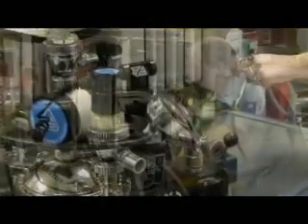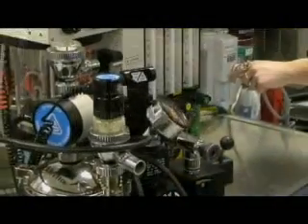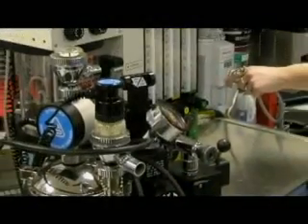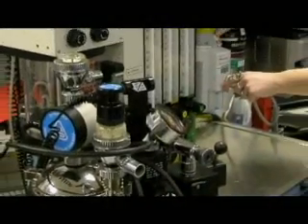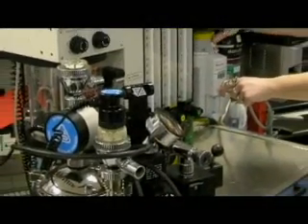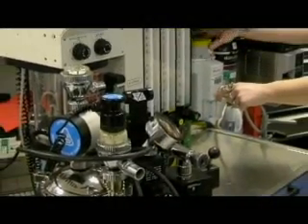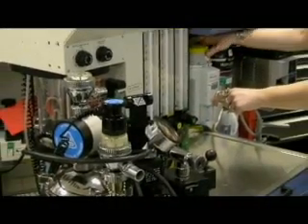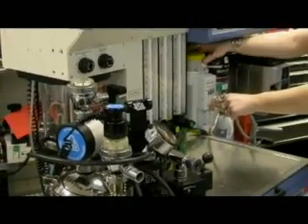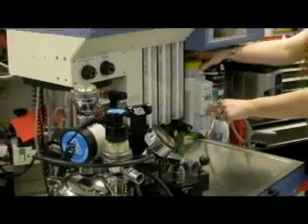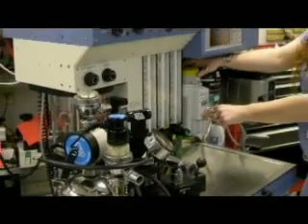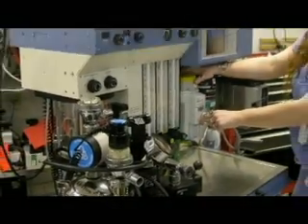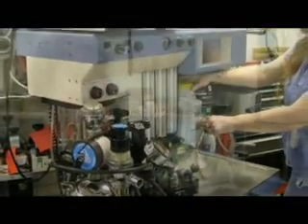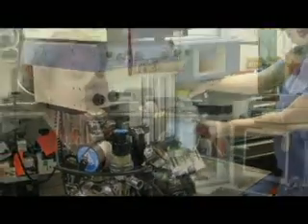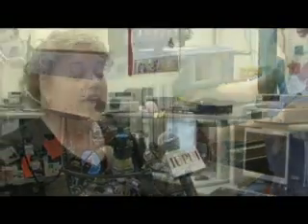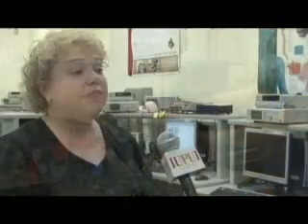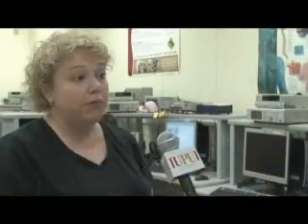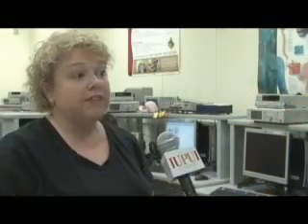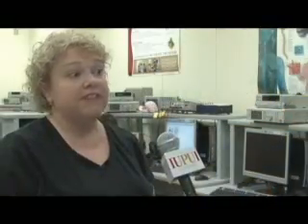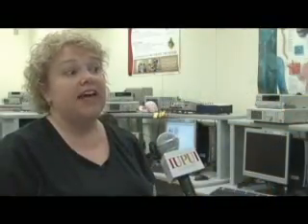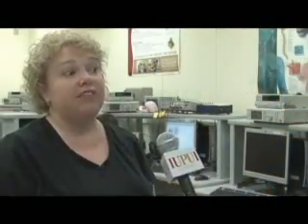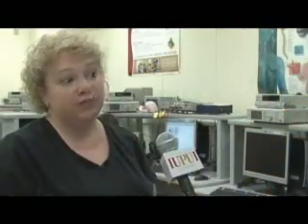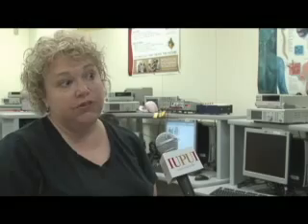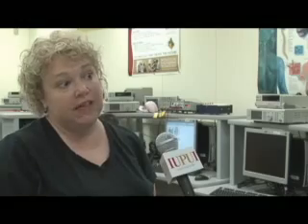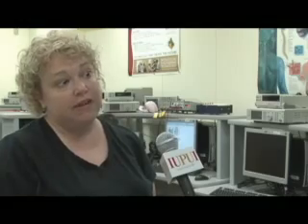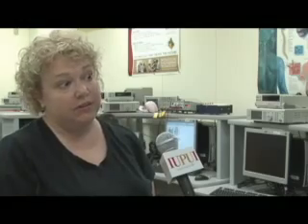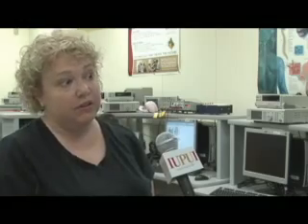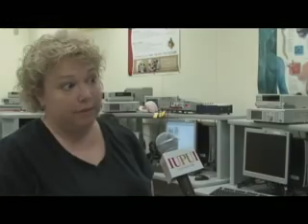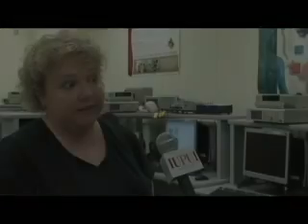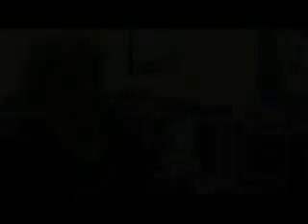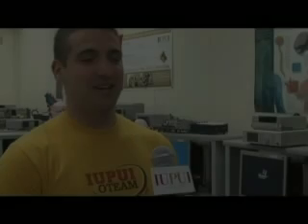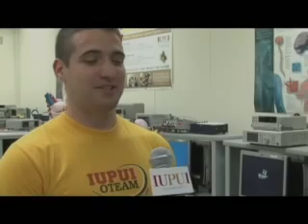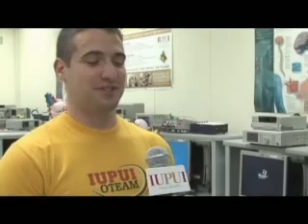Biomedical engineering technology looks at existing medical equipment that's used in patient care in the clinical environment and how to support the staff that uses that medical equipment.